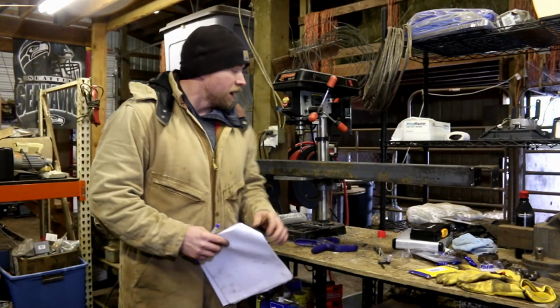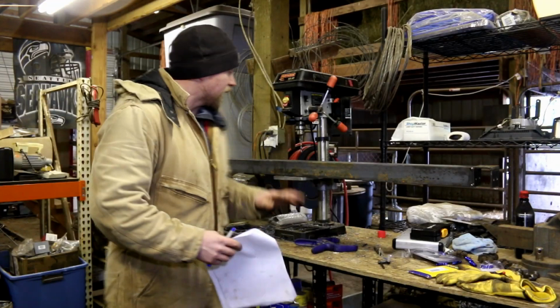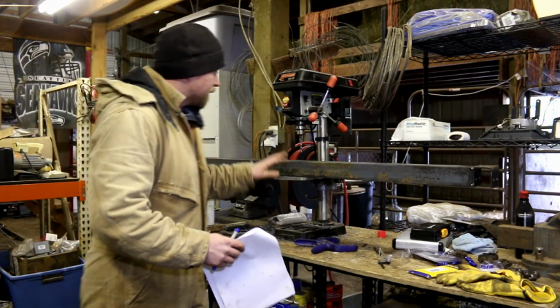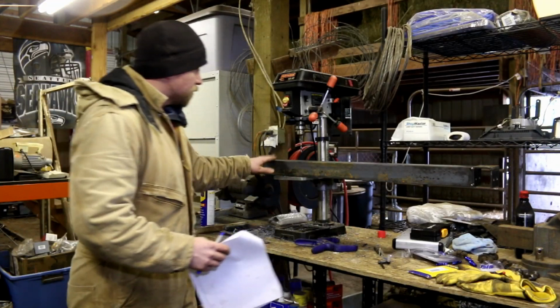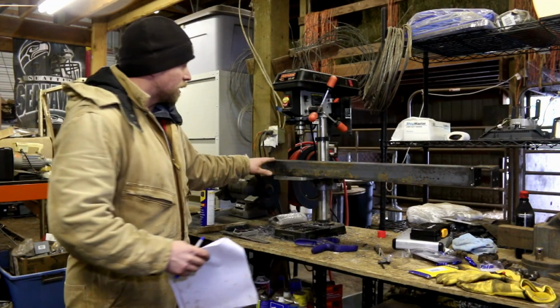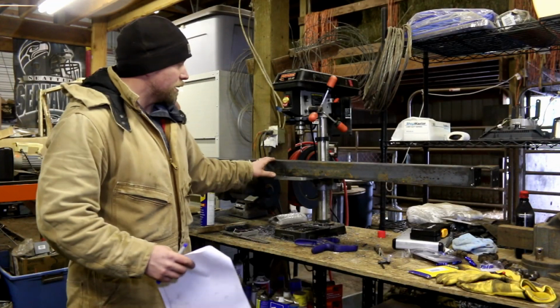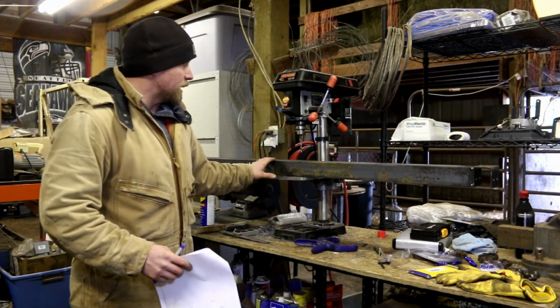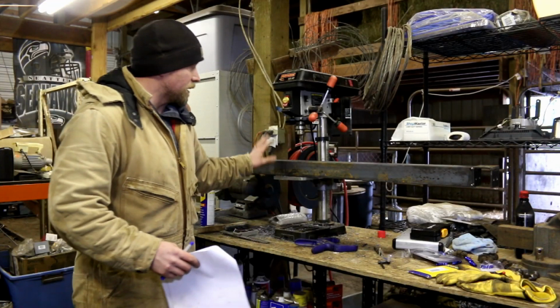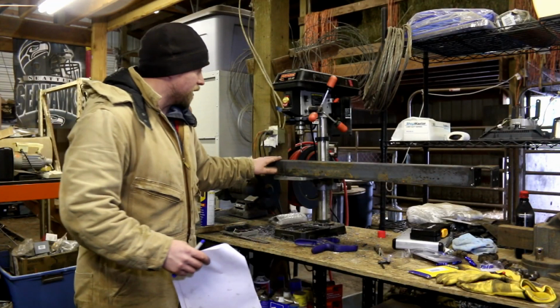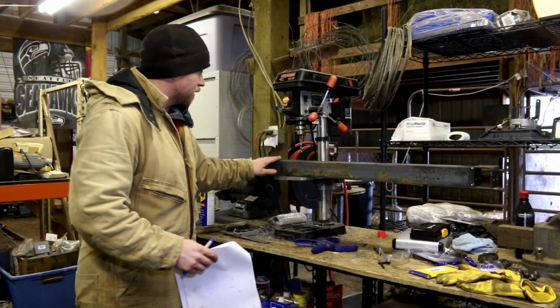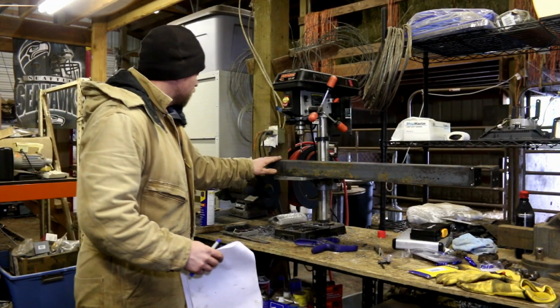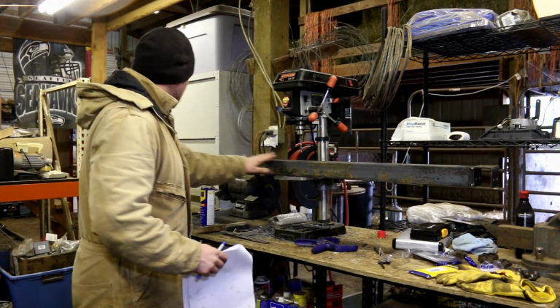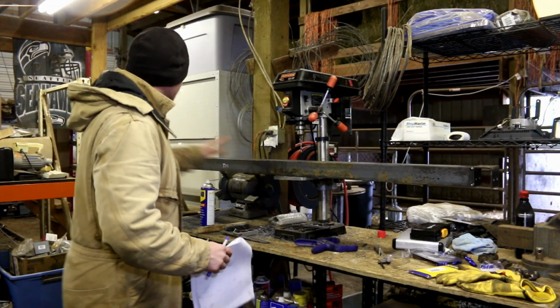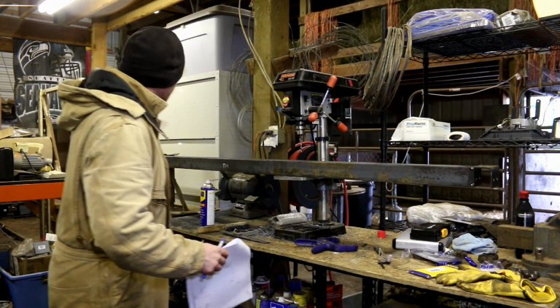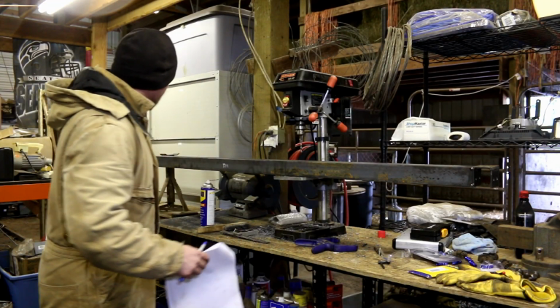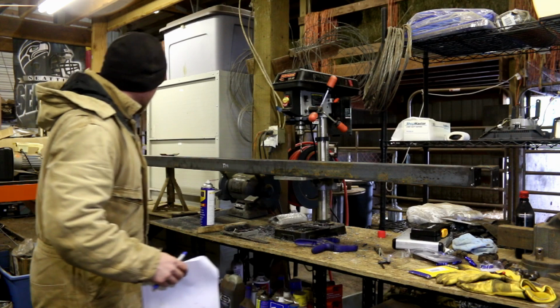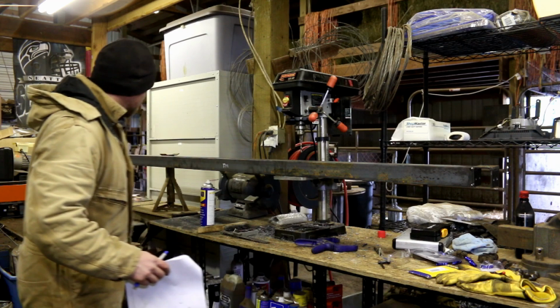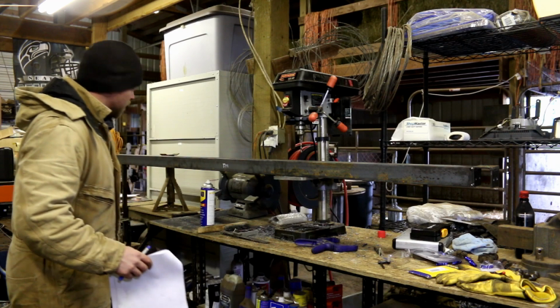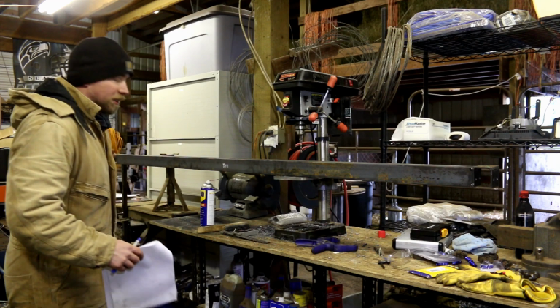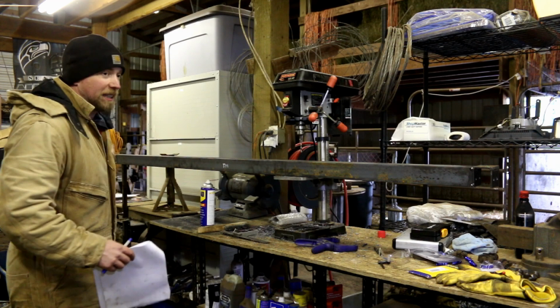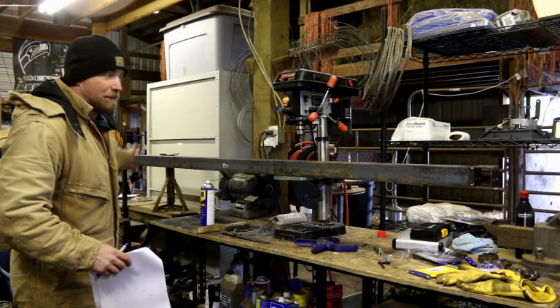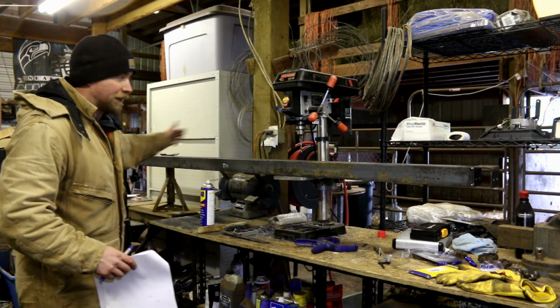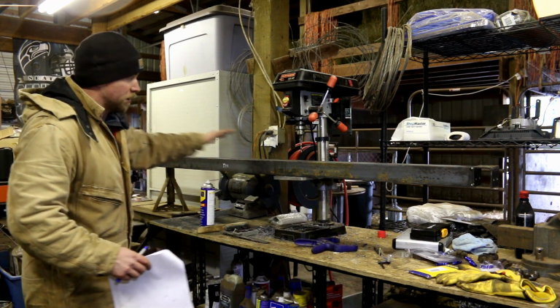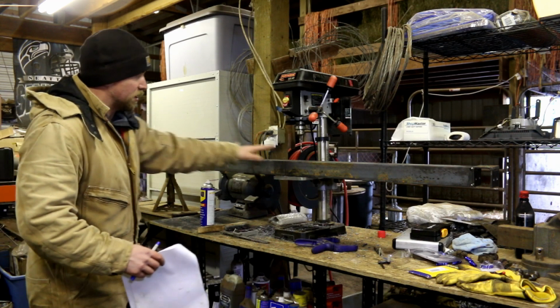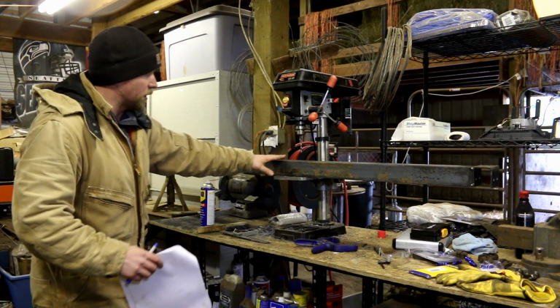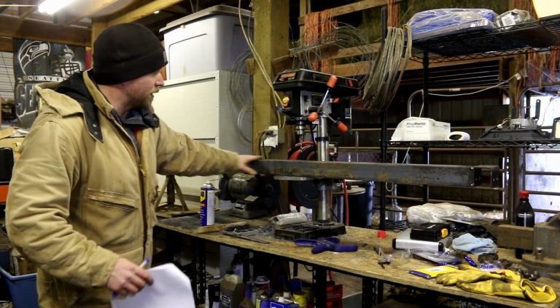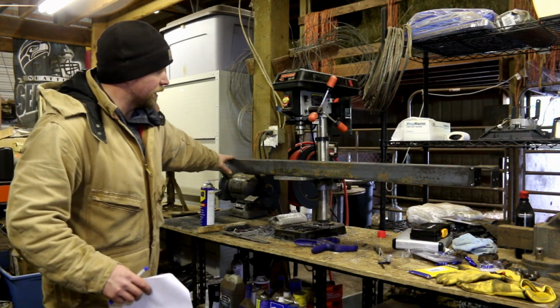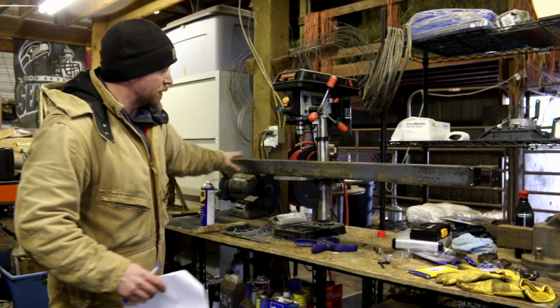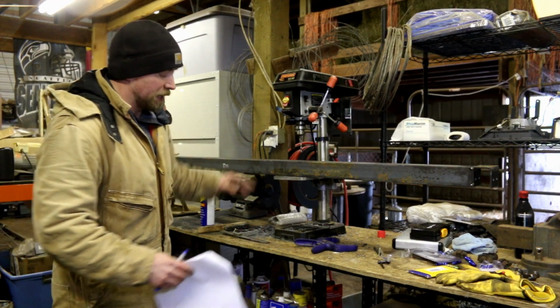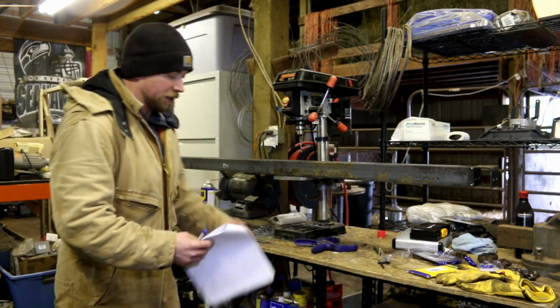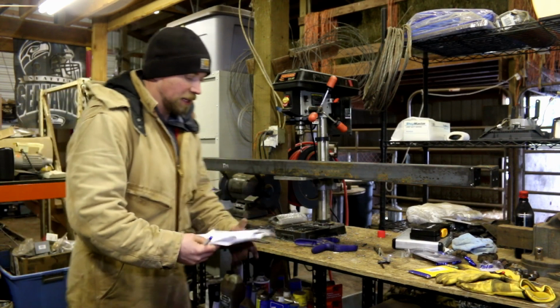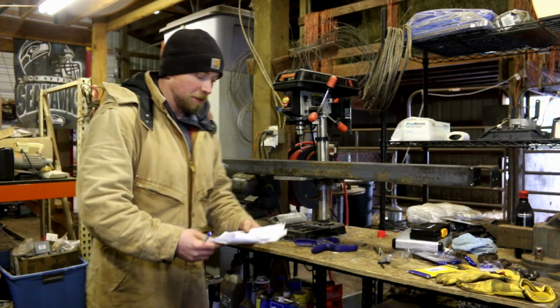I got this one all up here and on the drill press. Made myself a little stand back there just so everything can be nice and level.